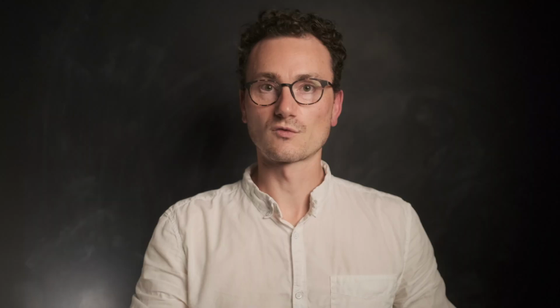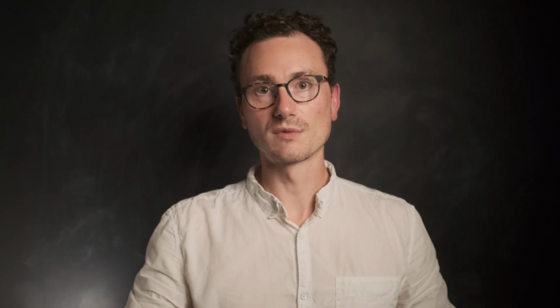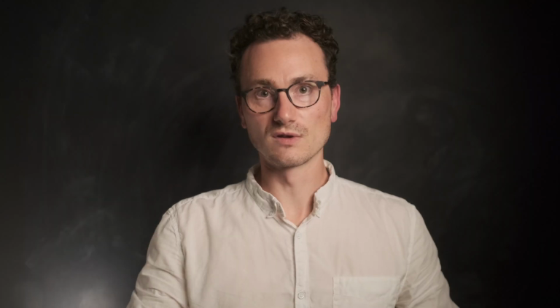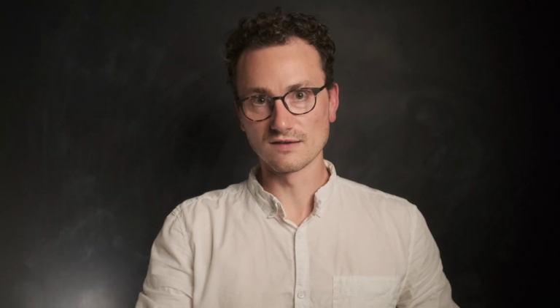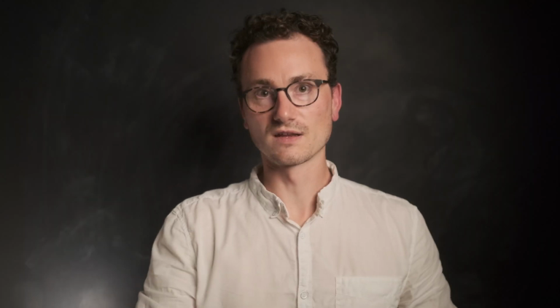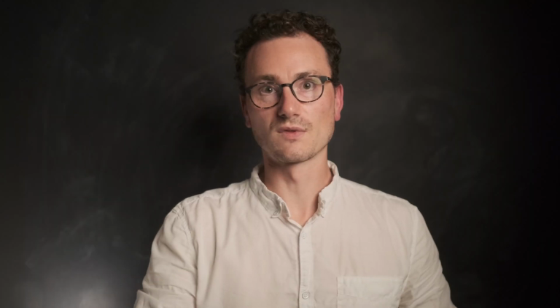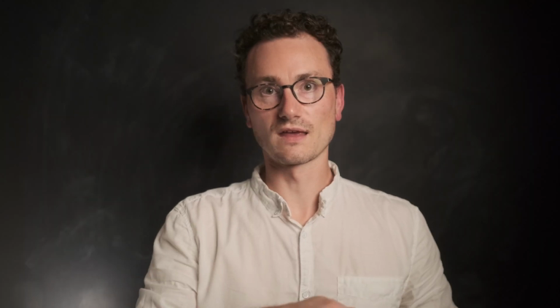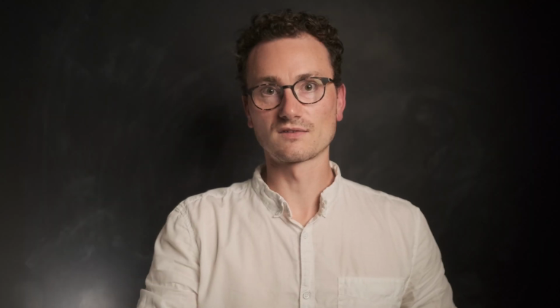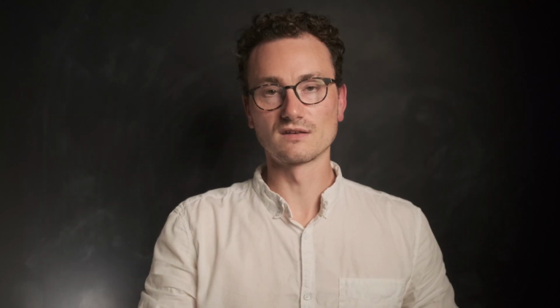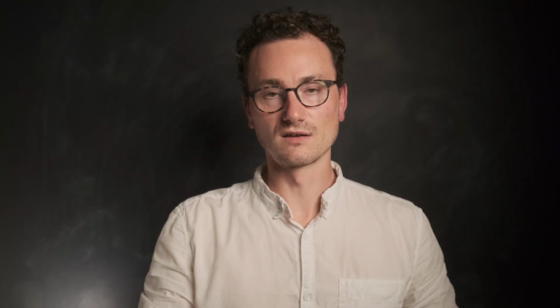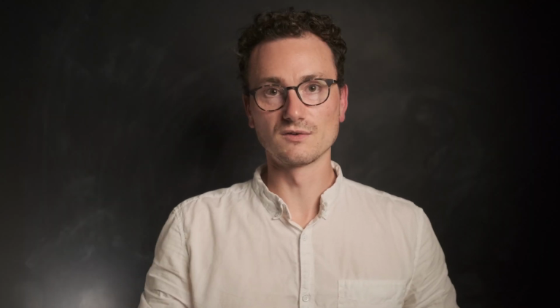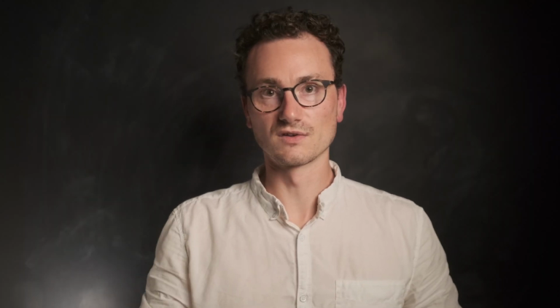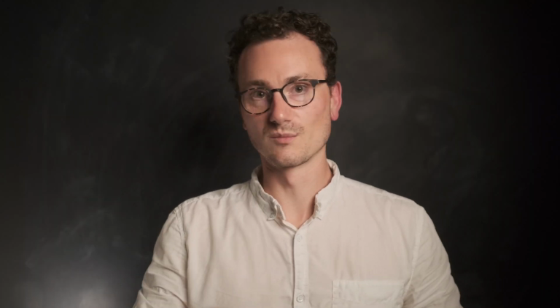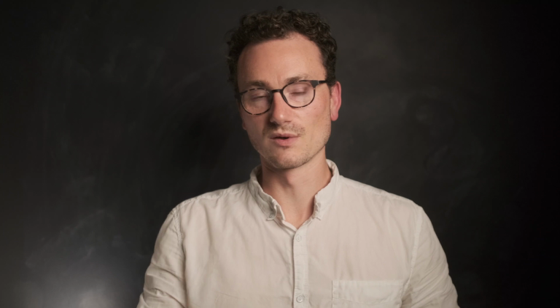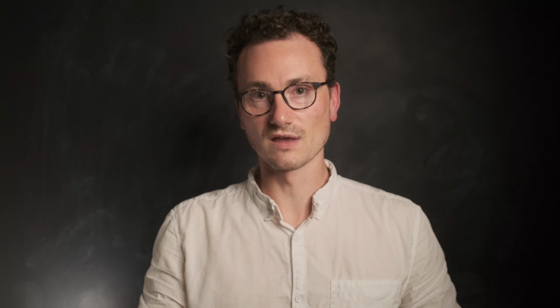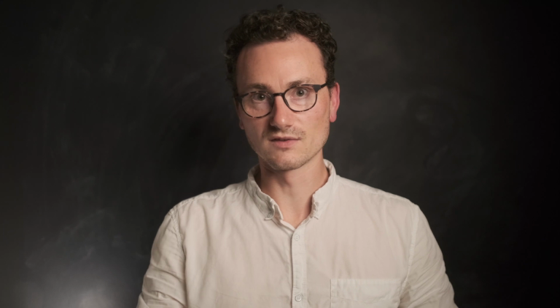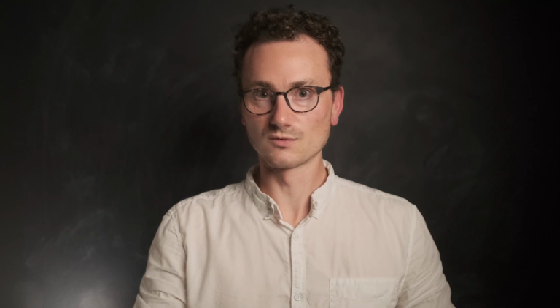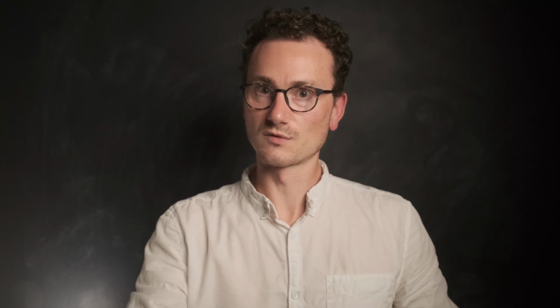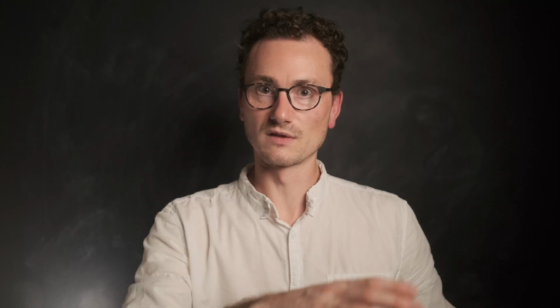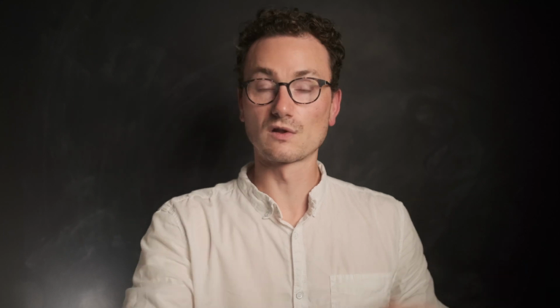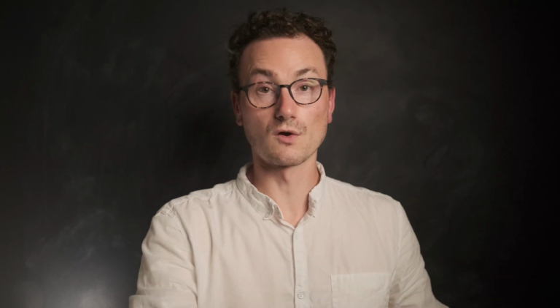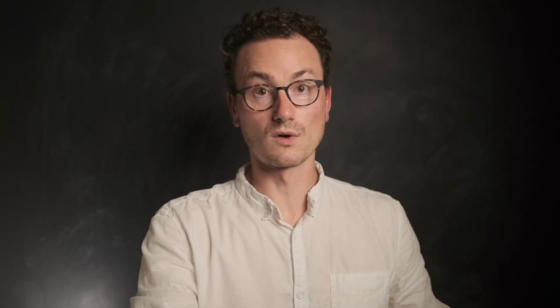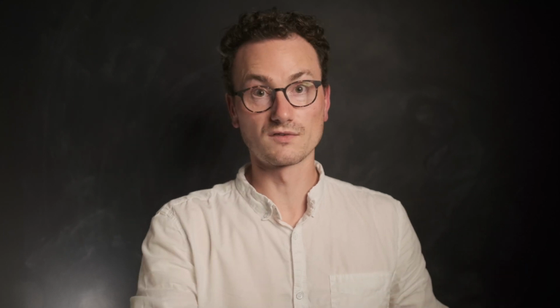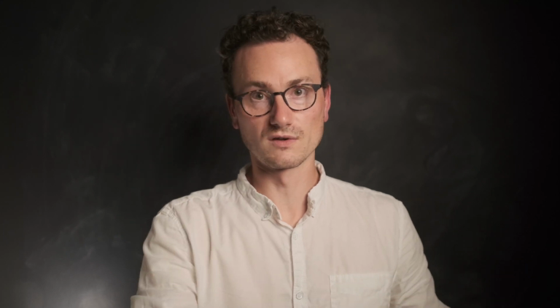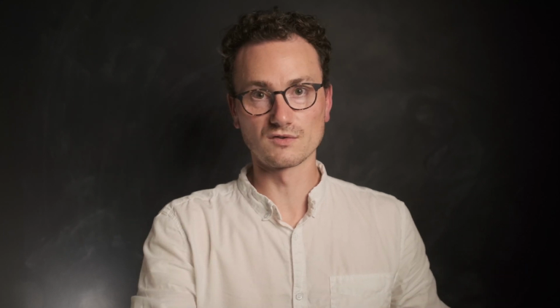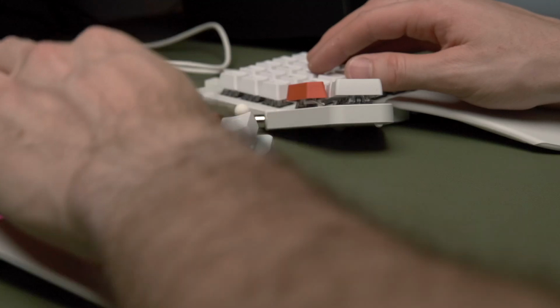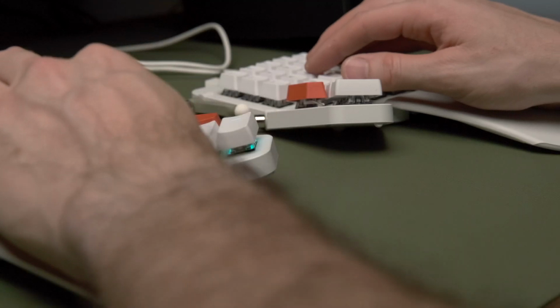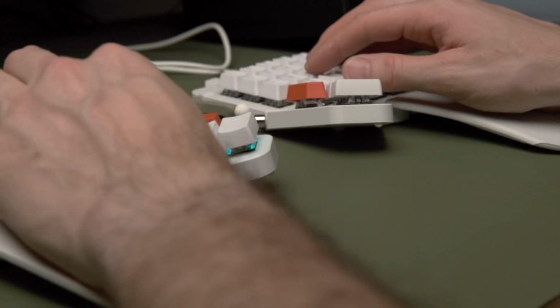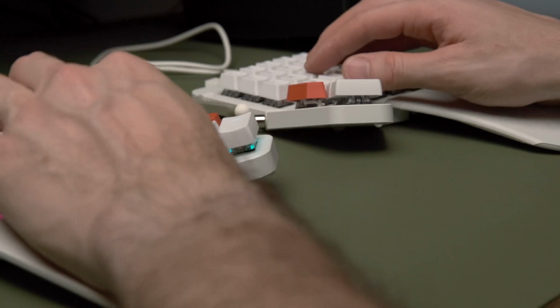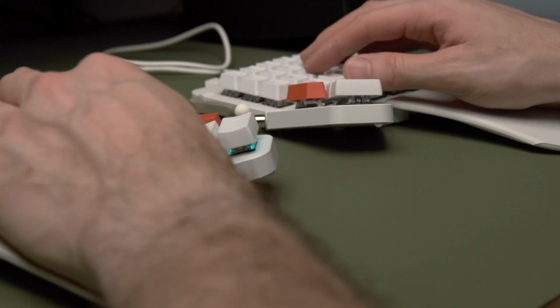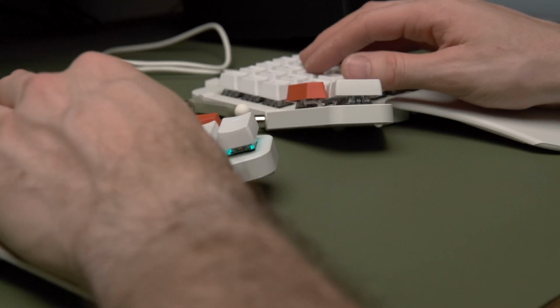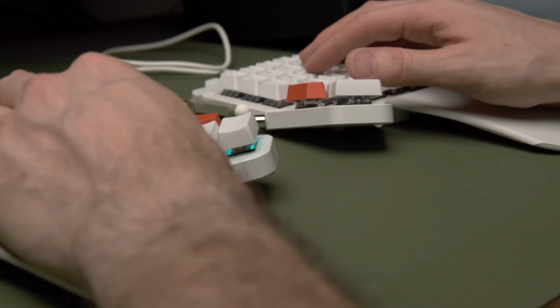Just remember you're lifting with the hex key to loosen in both cases, which means clockwise to loosen on the left half of the keyboard.